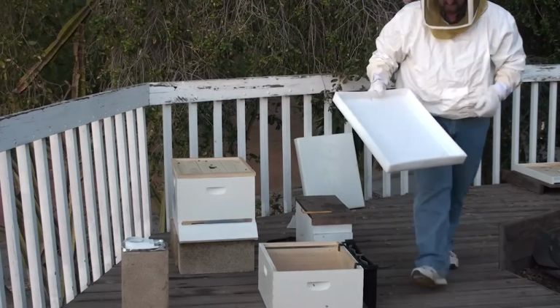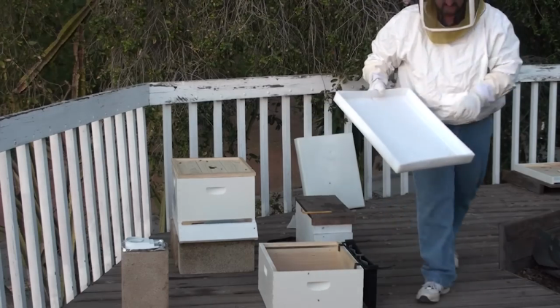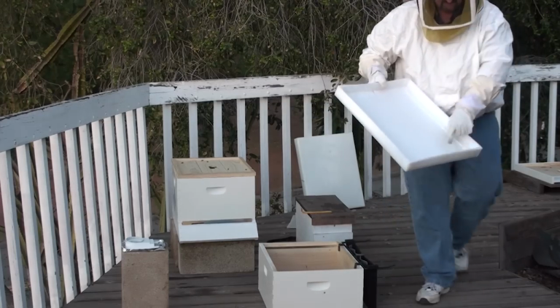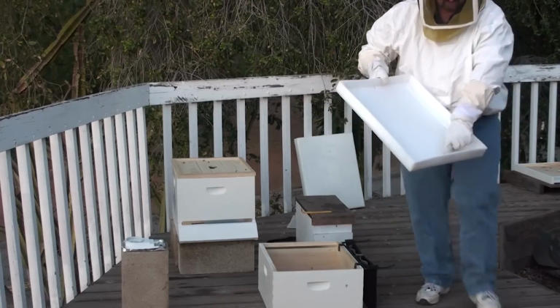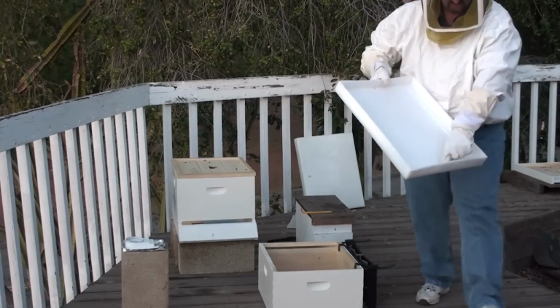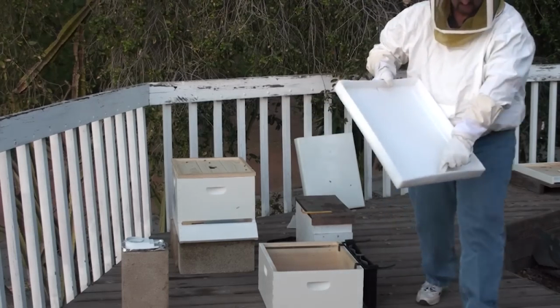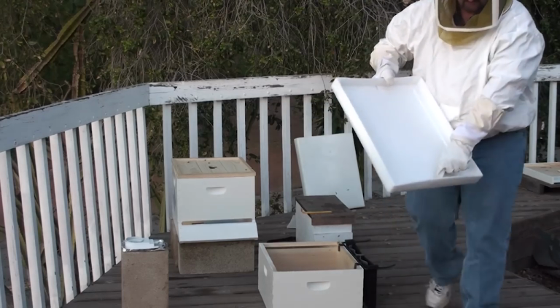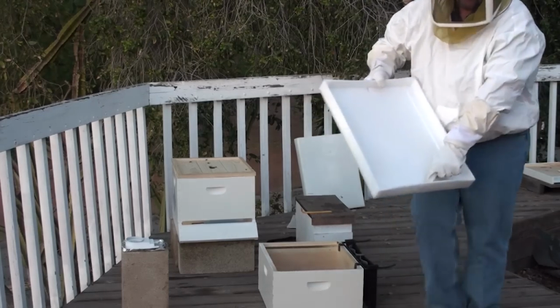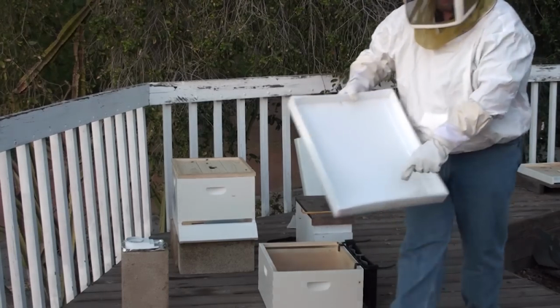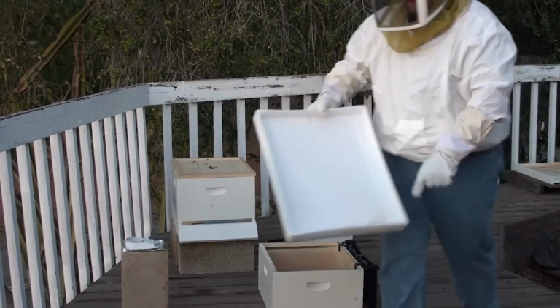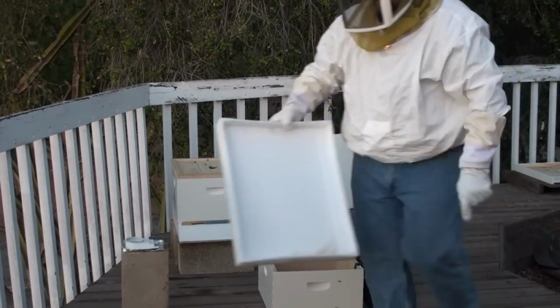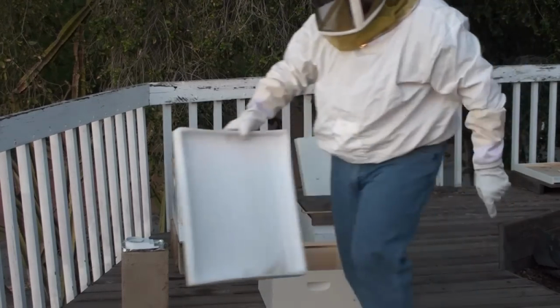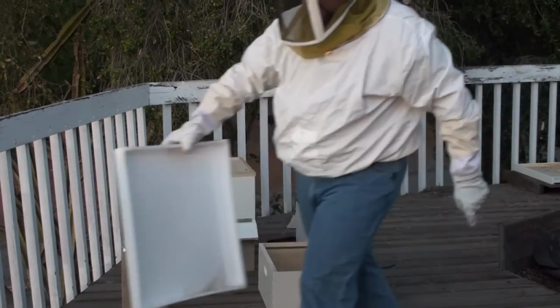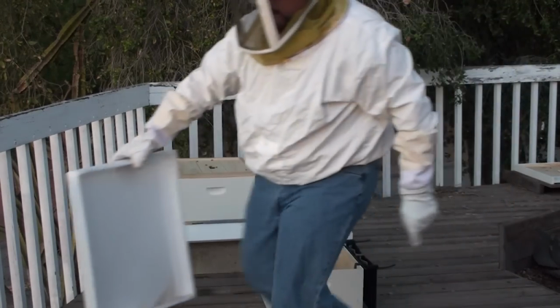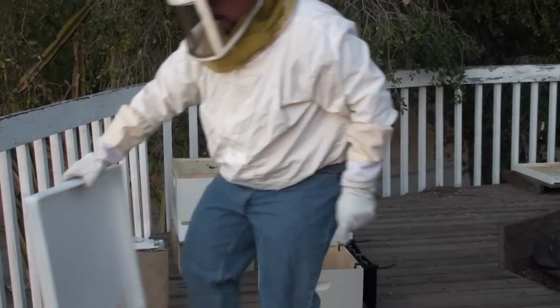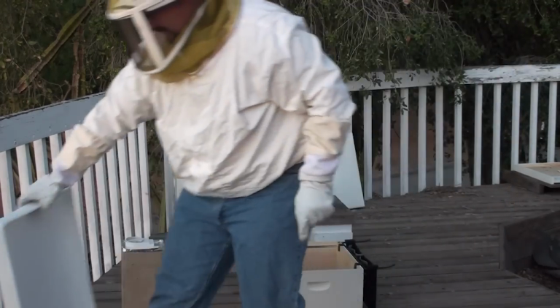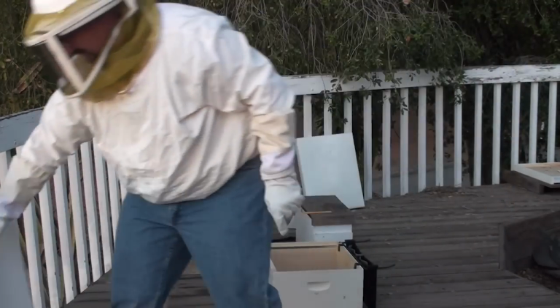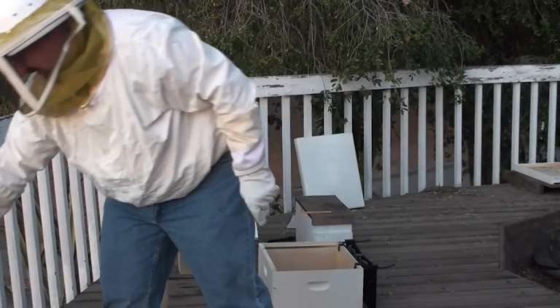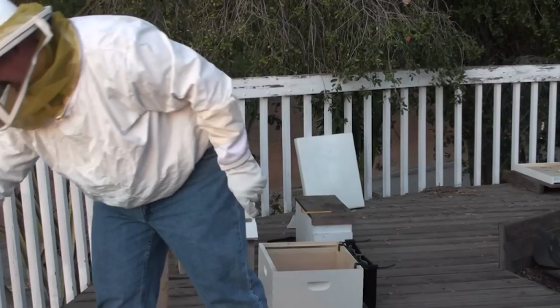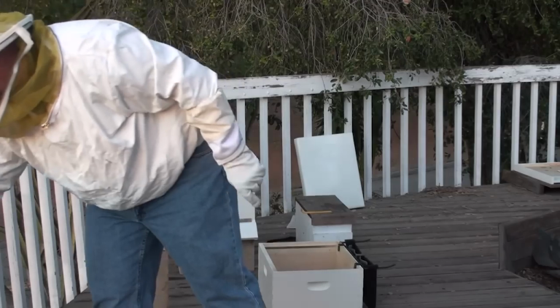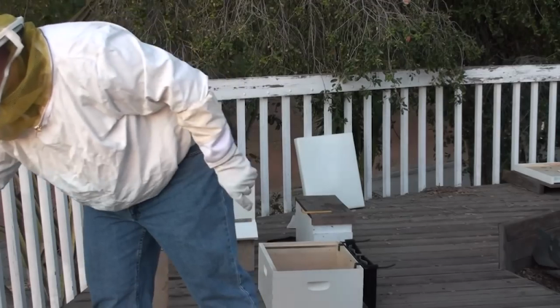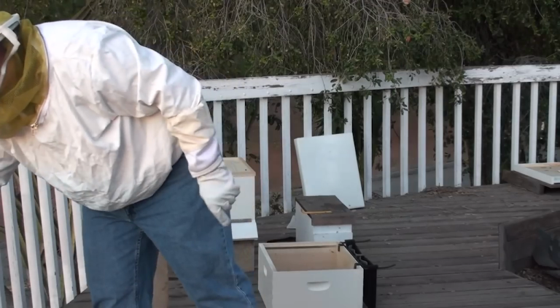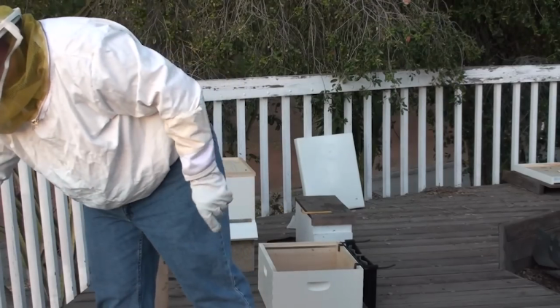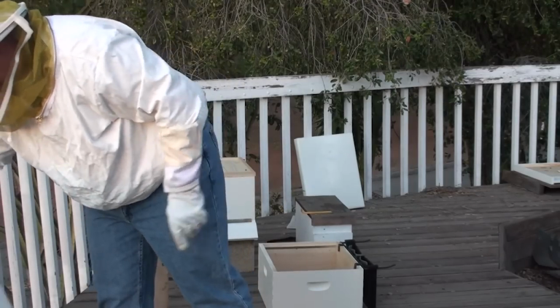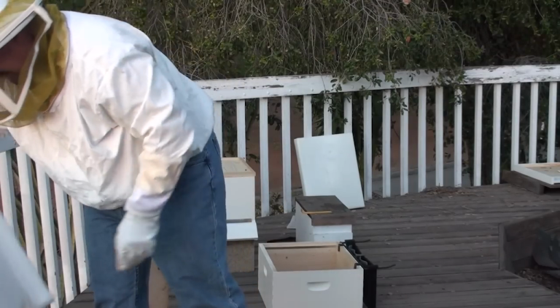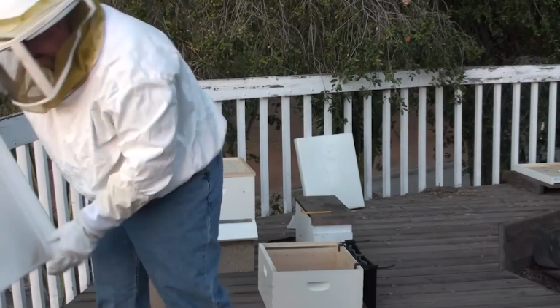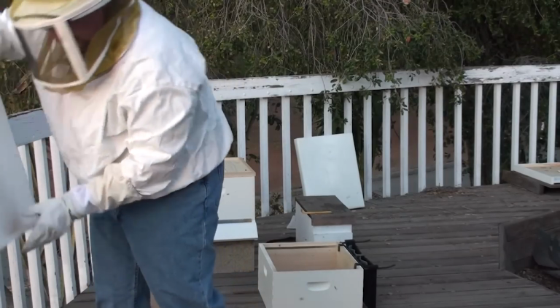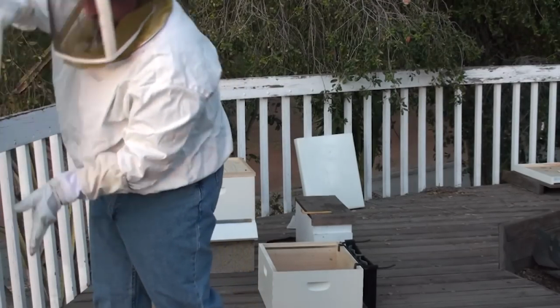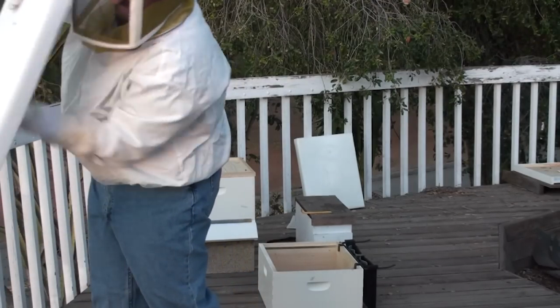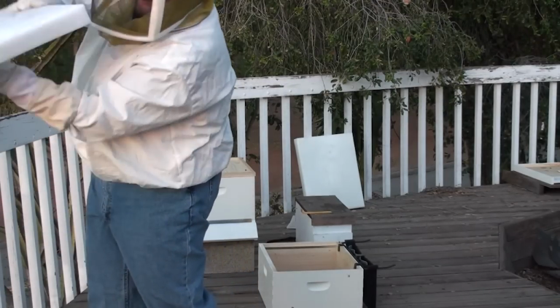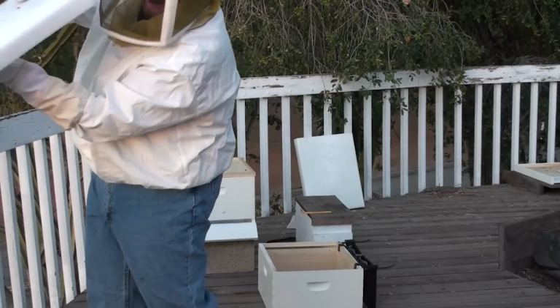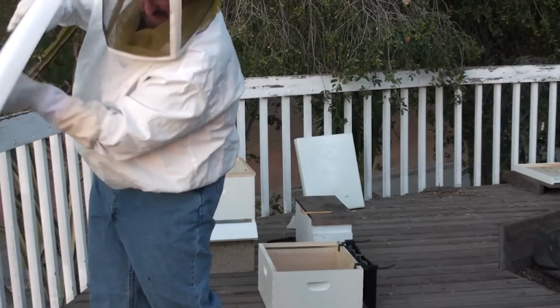Bees have little pollen sacs, like you said. Locking off. That guy's further from the door now.